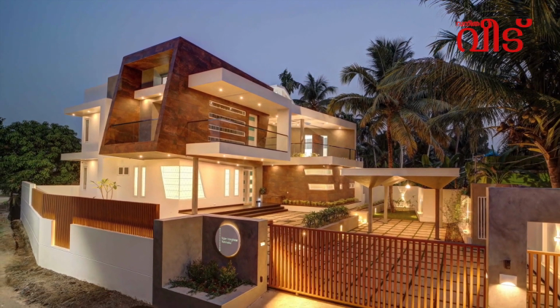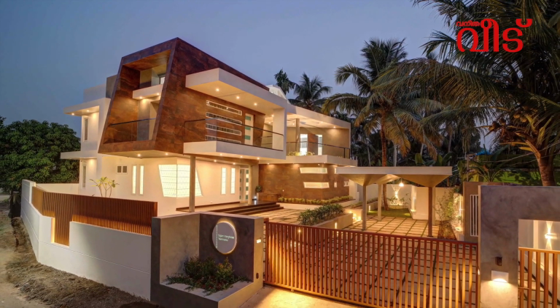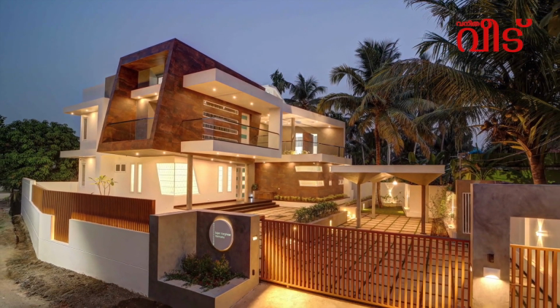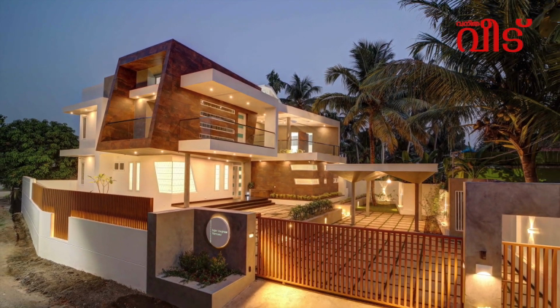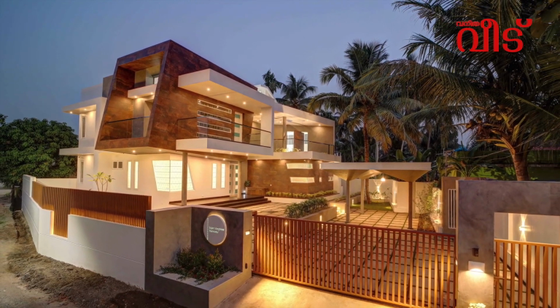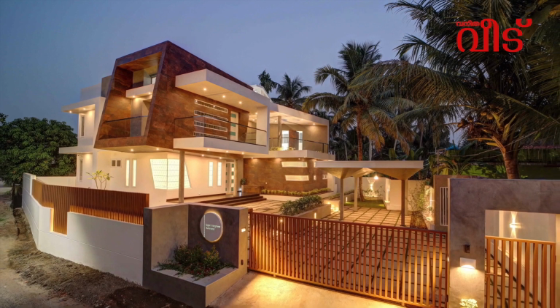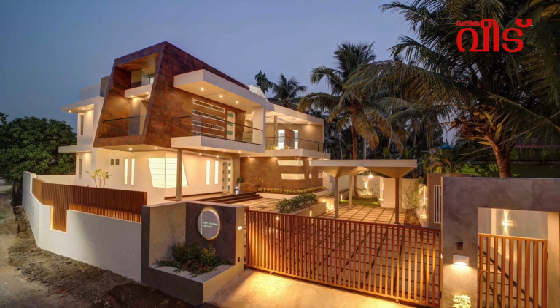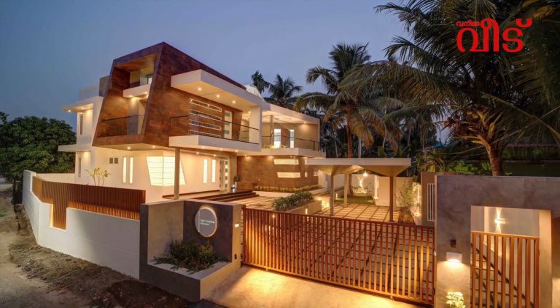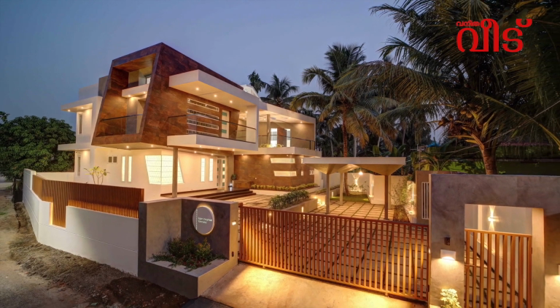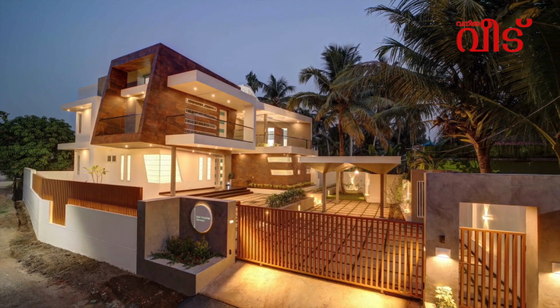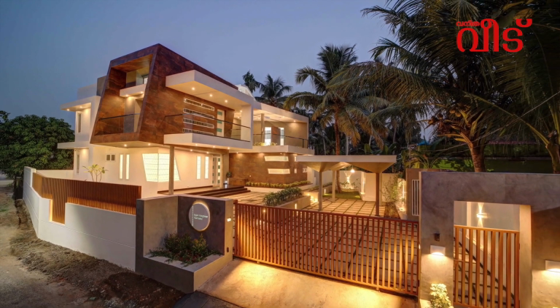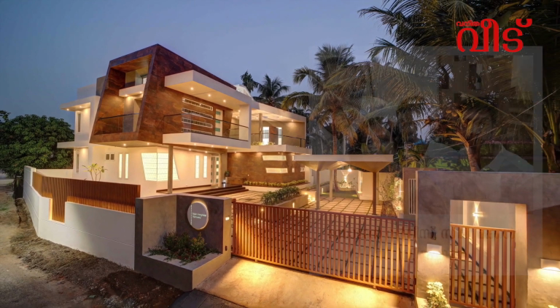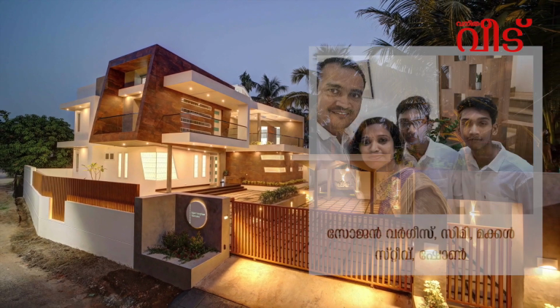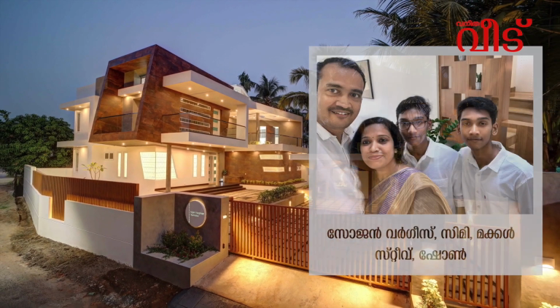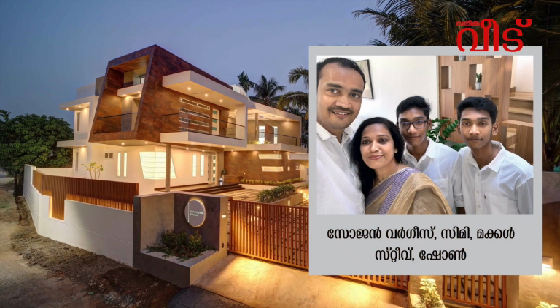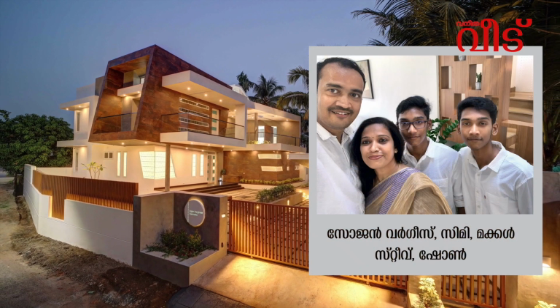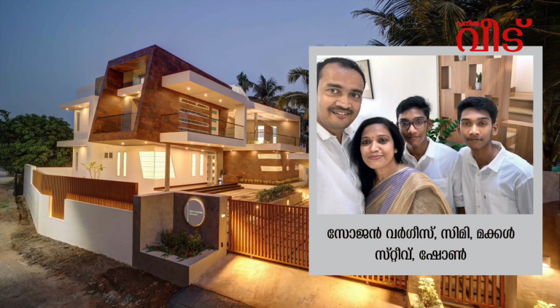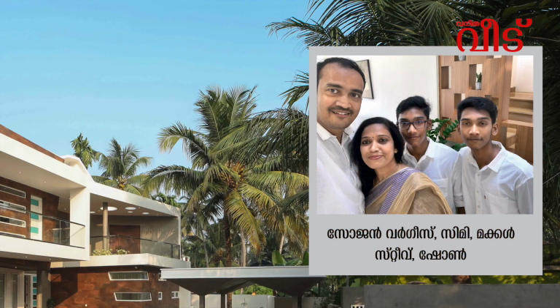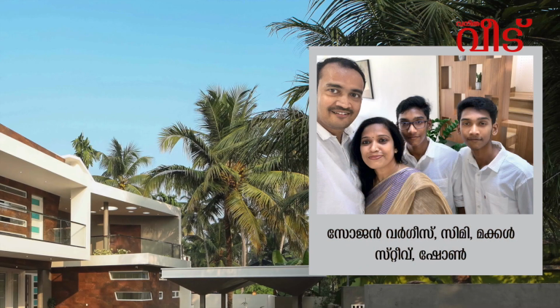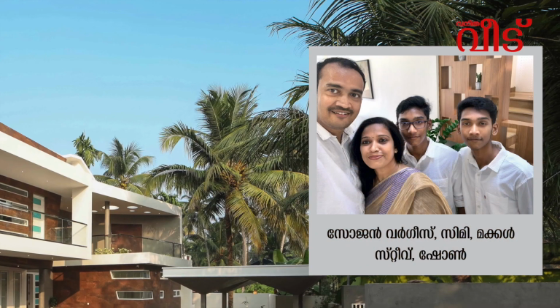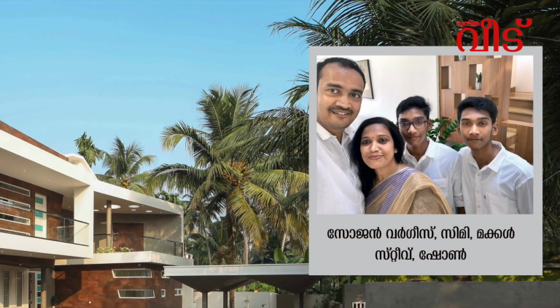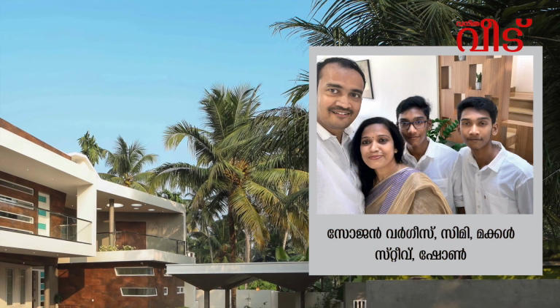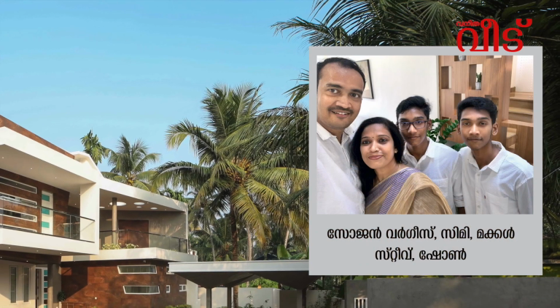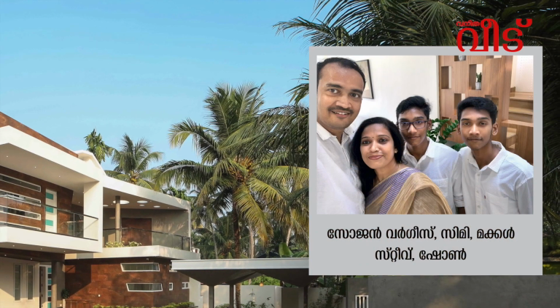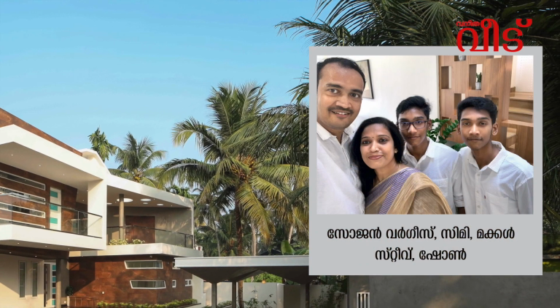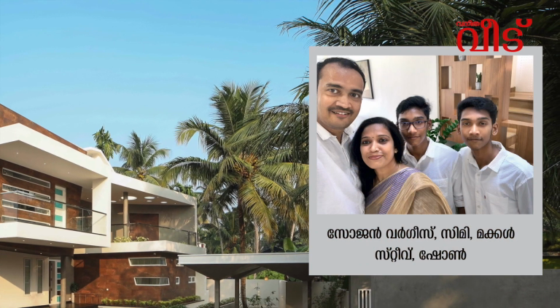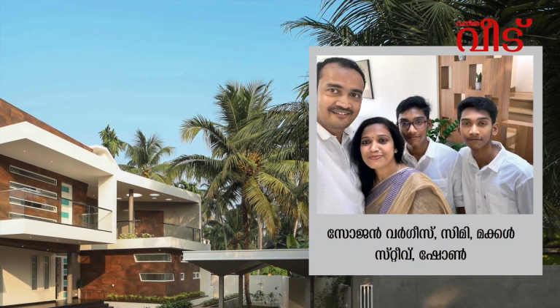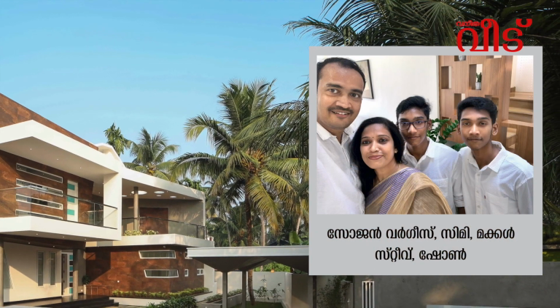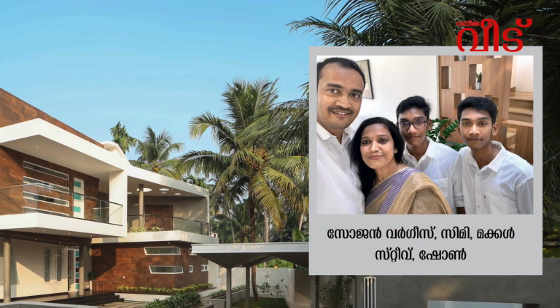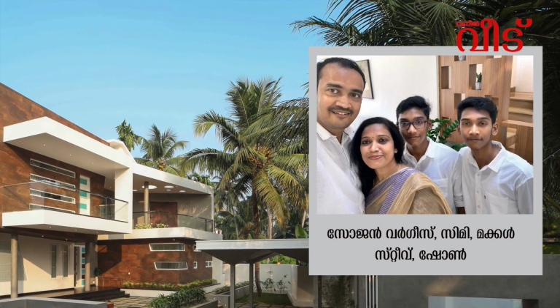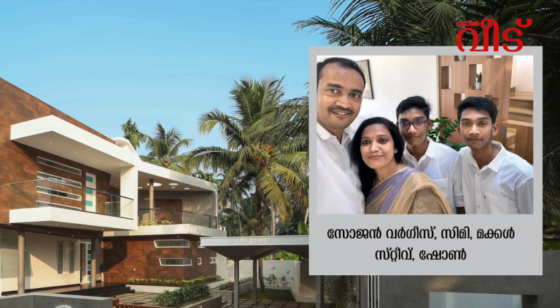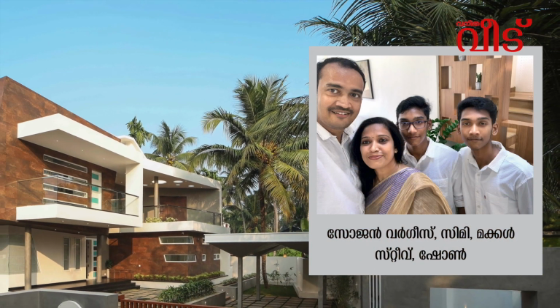Sojan Varghese is the architect and the architect of the government.